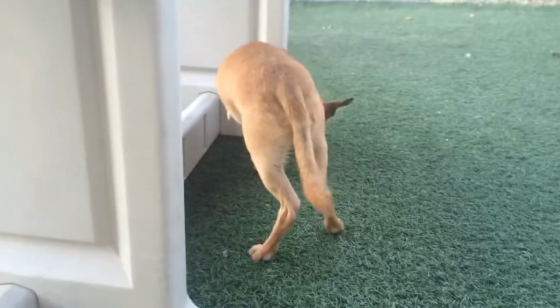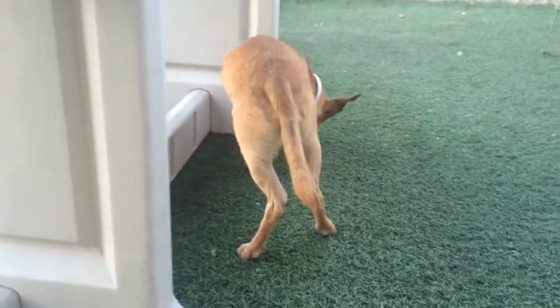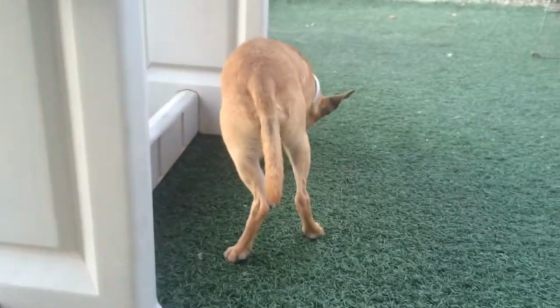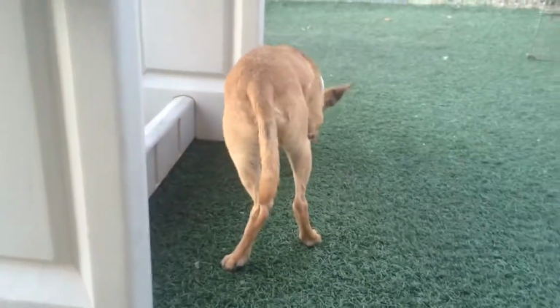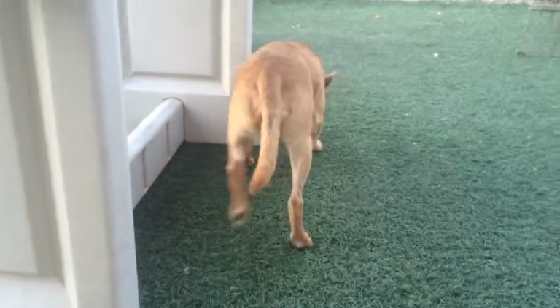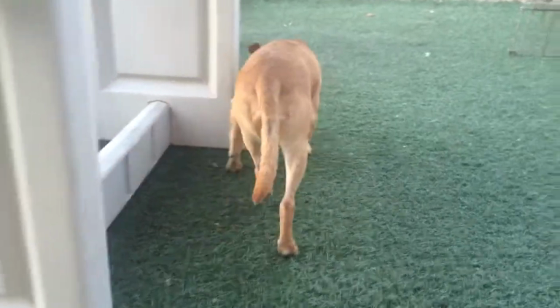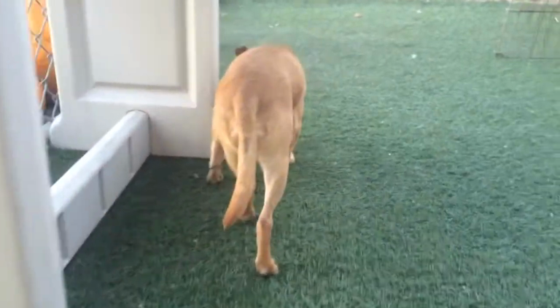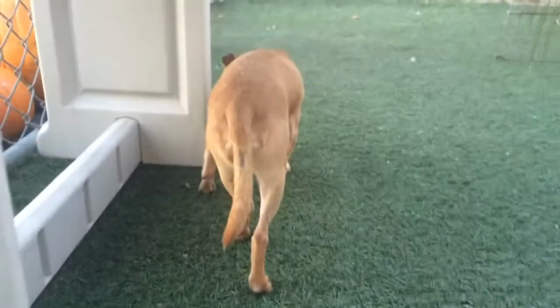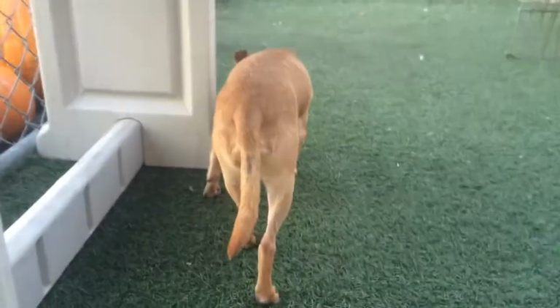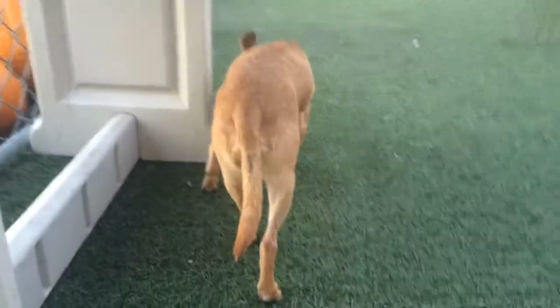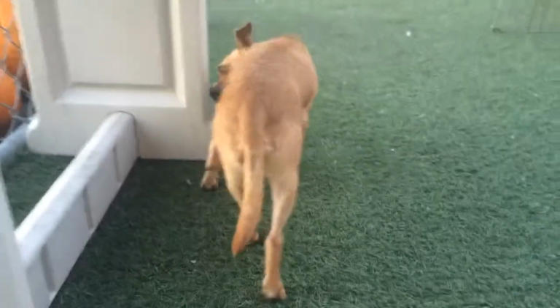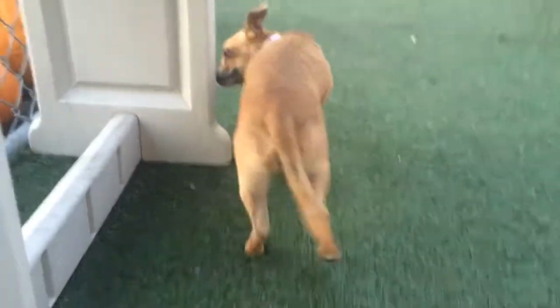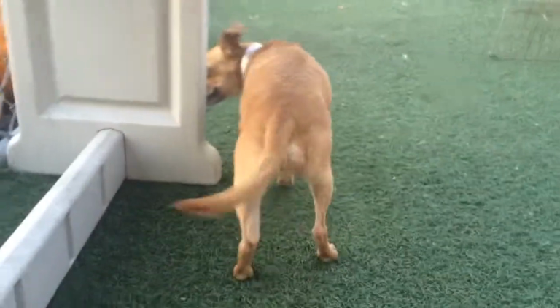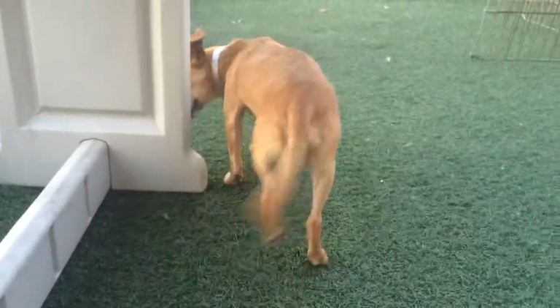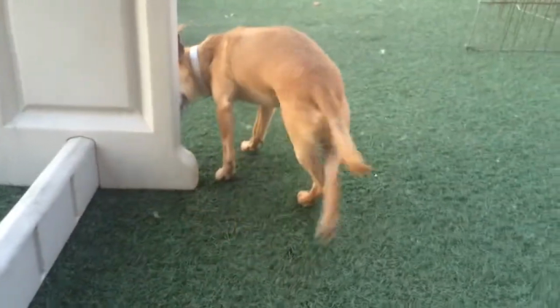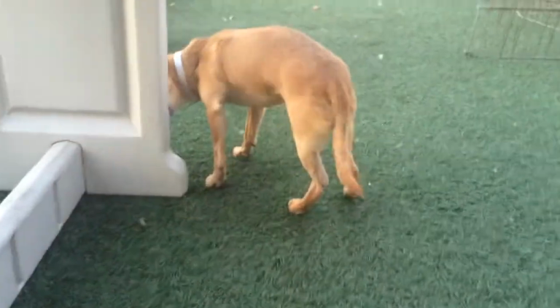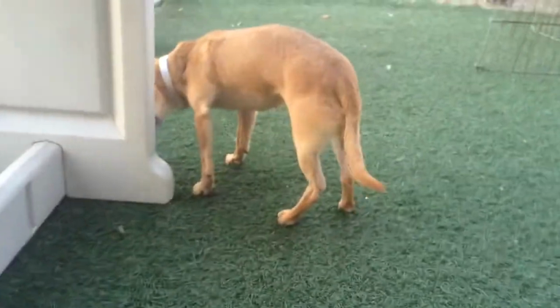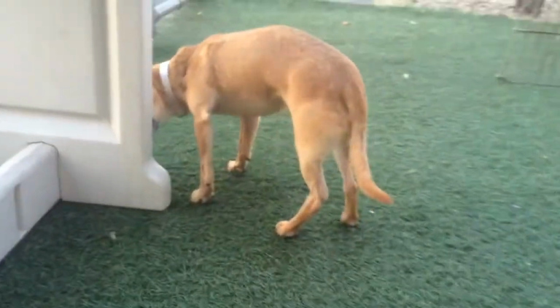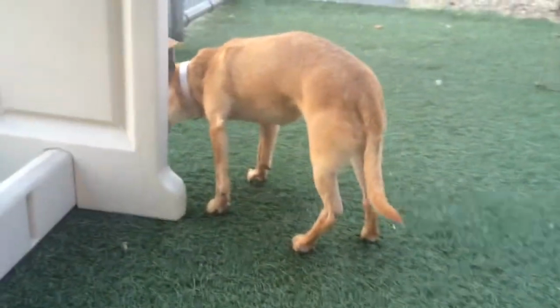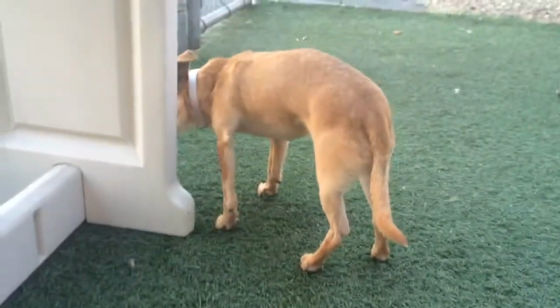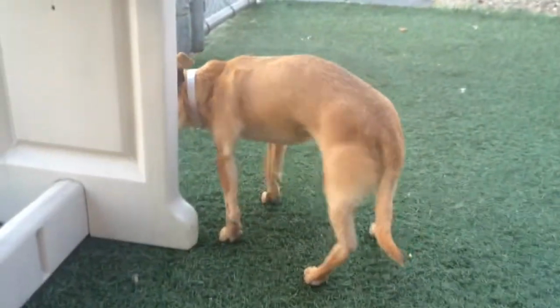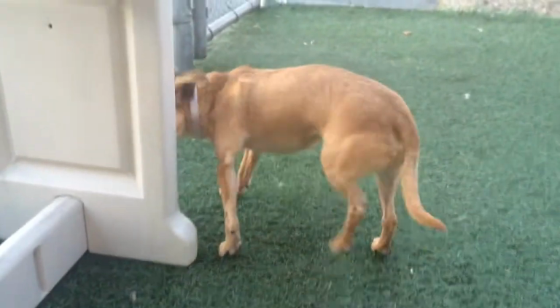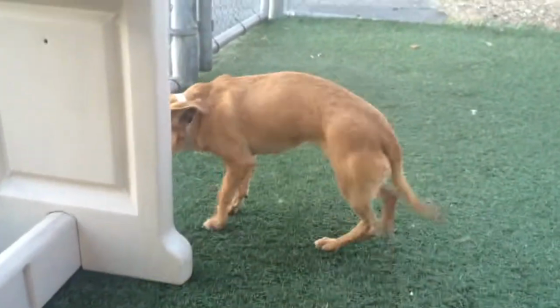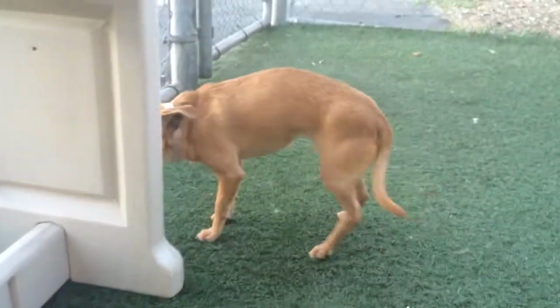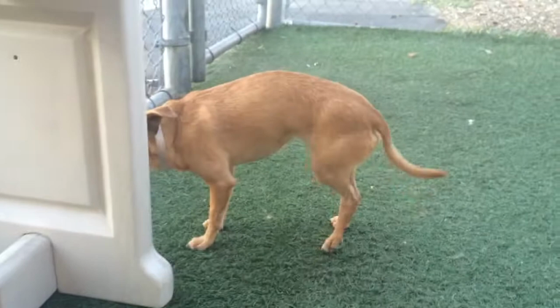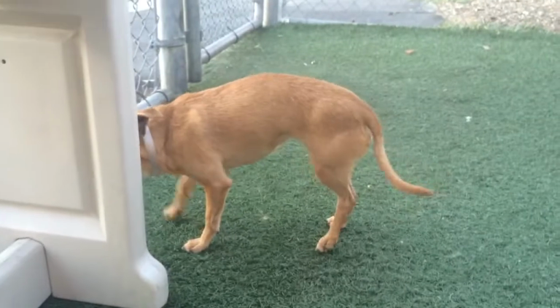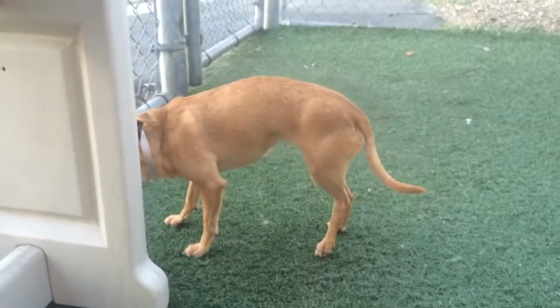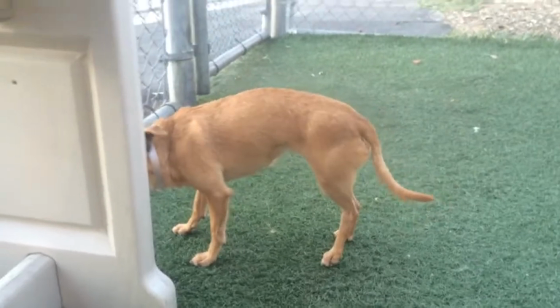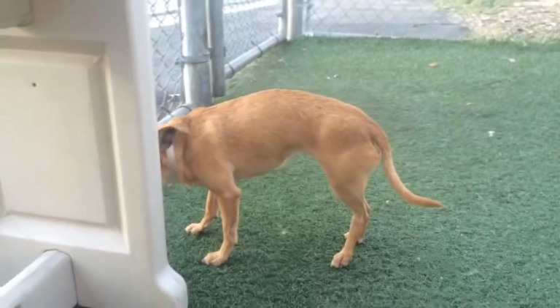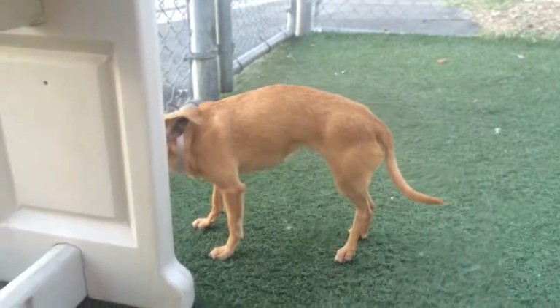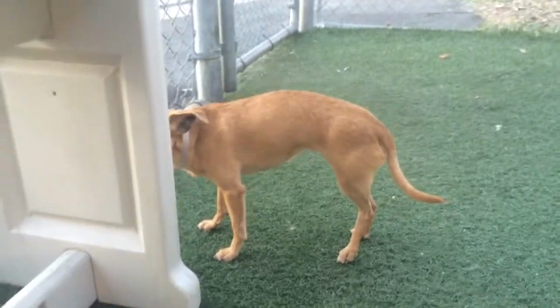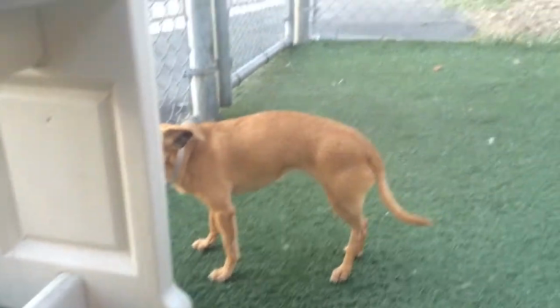This is Sweet Little Brownie. Brownie is only one year old, a Chihuahua mix.